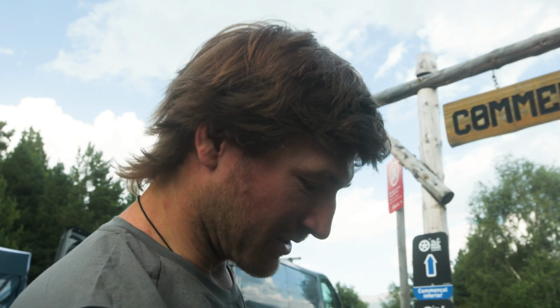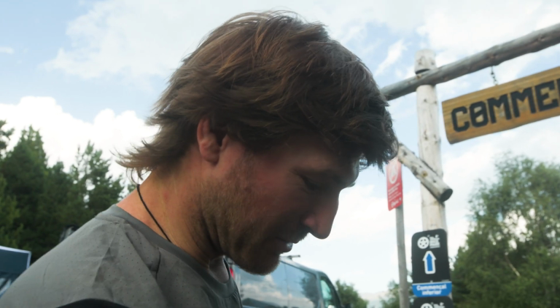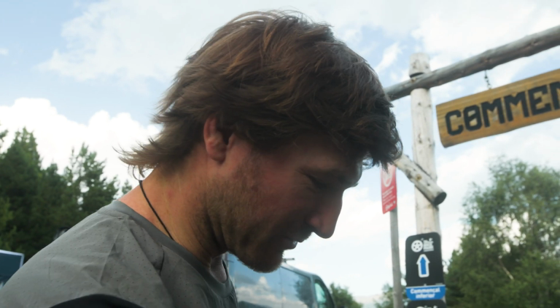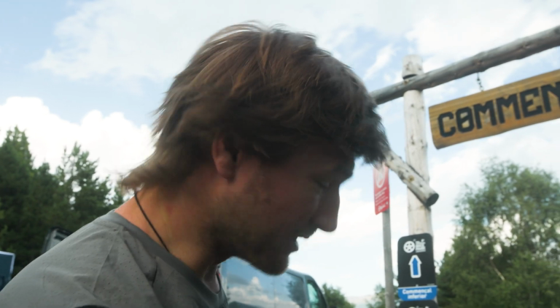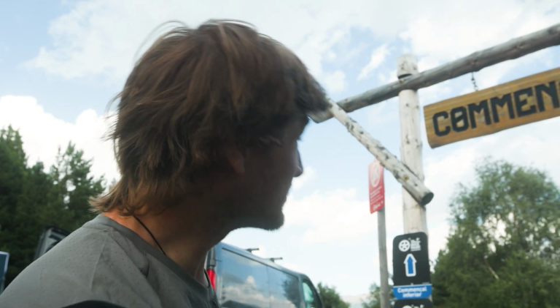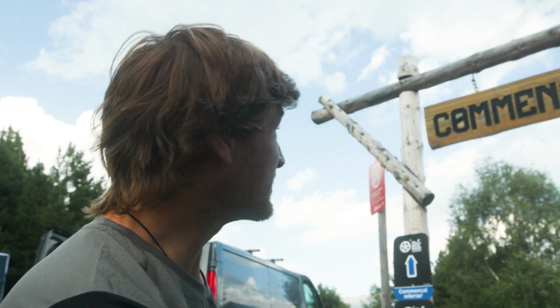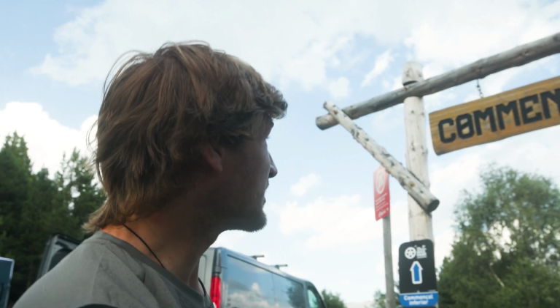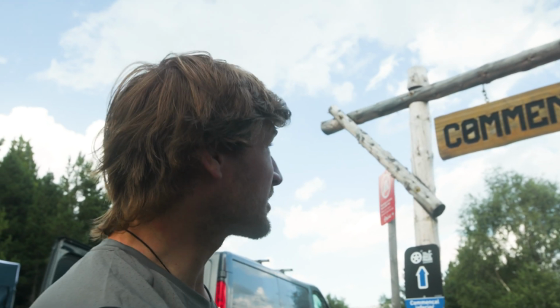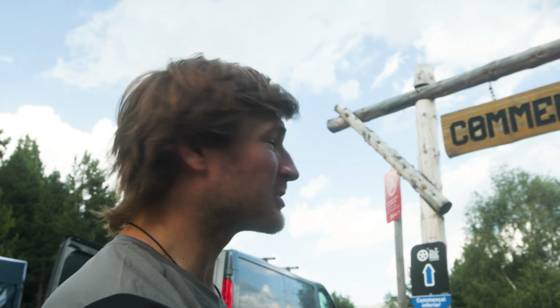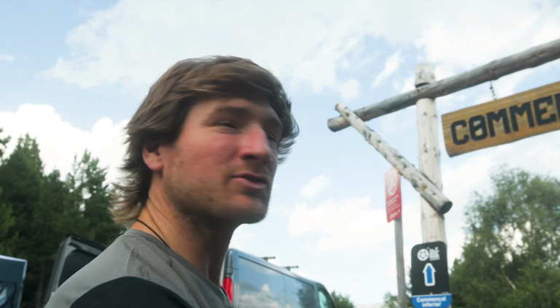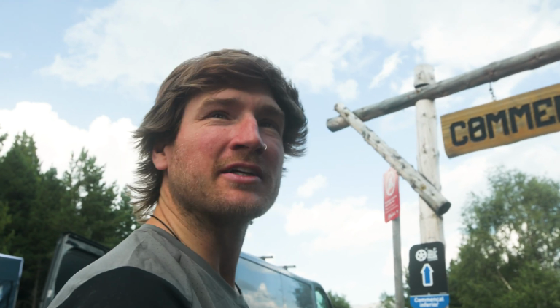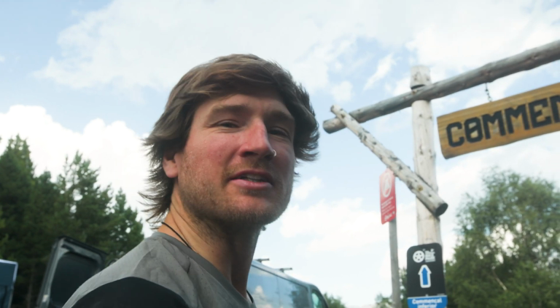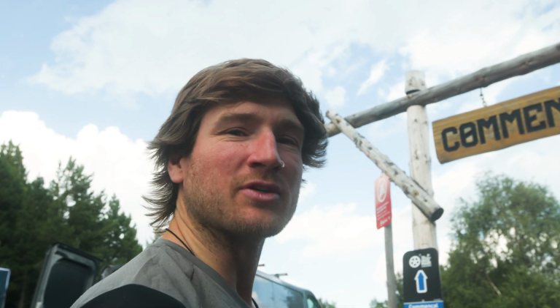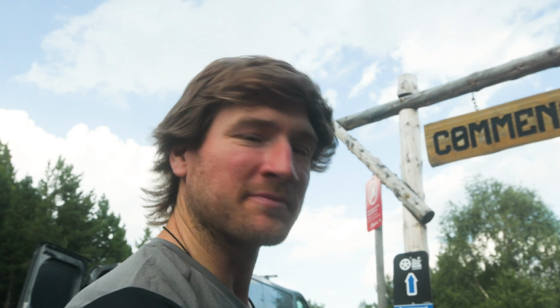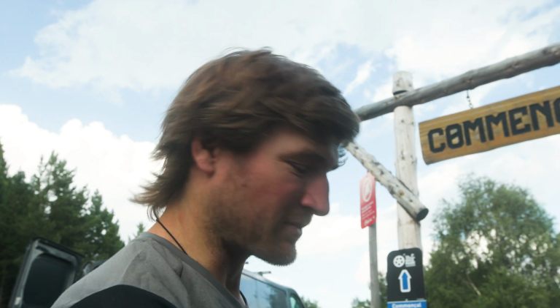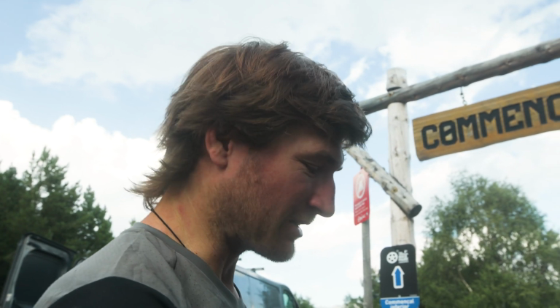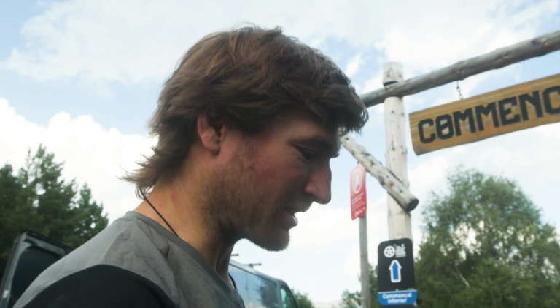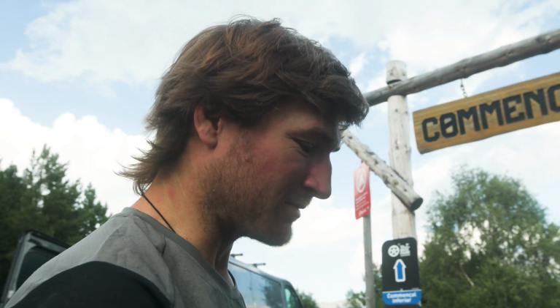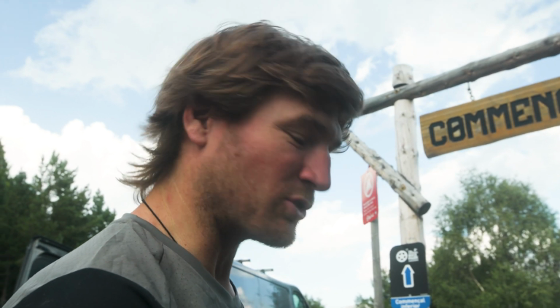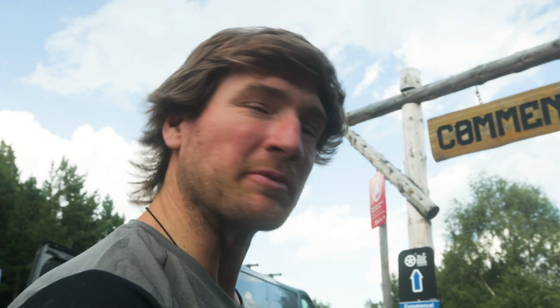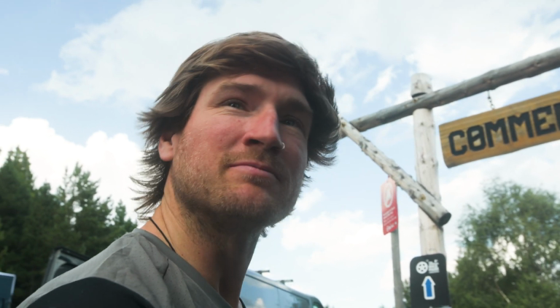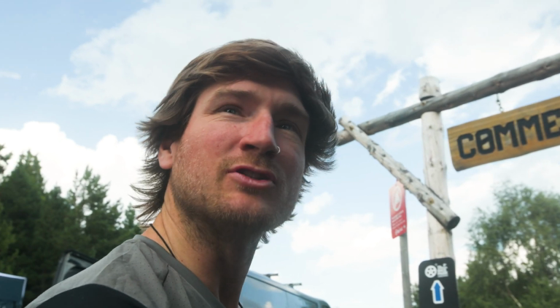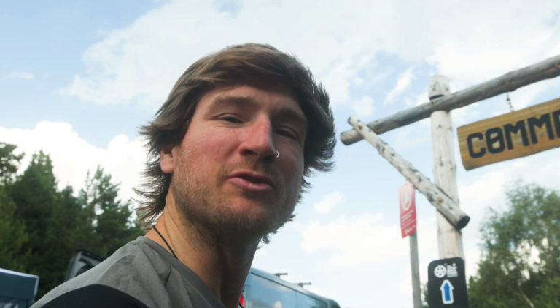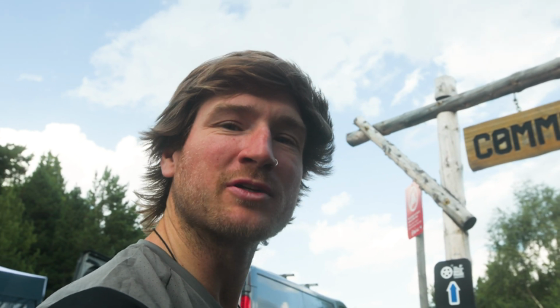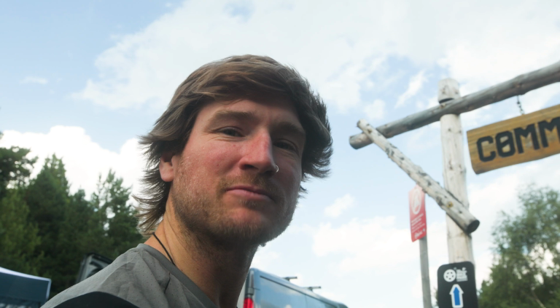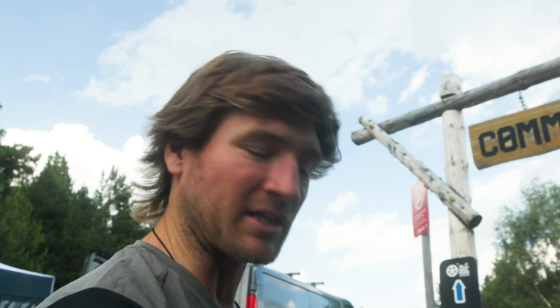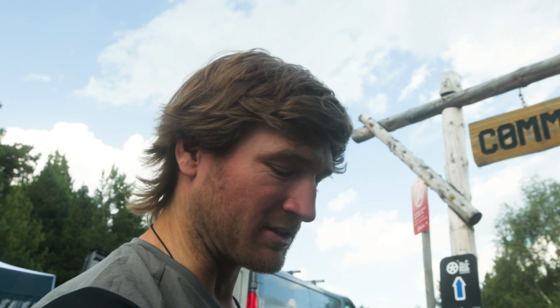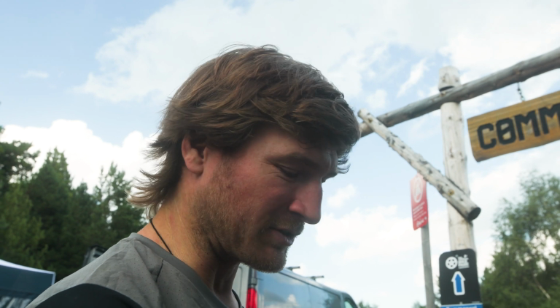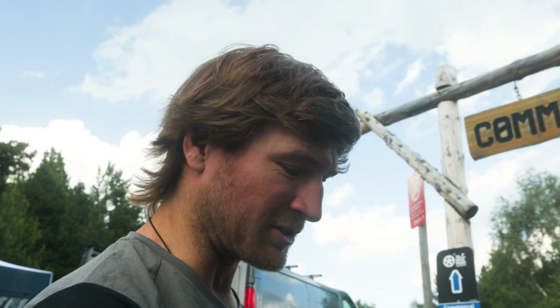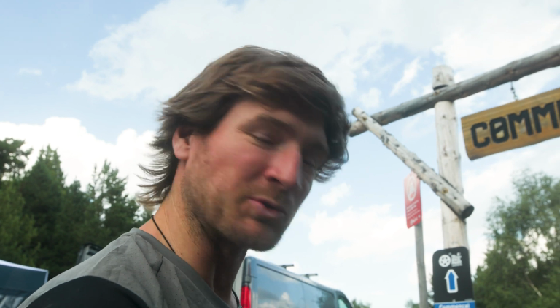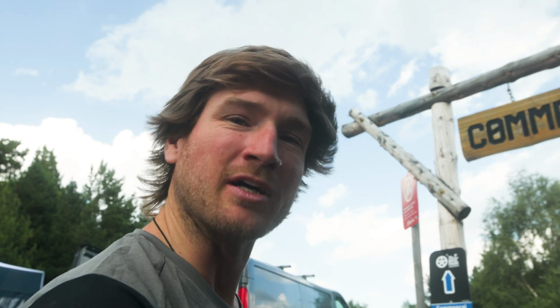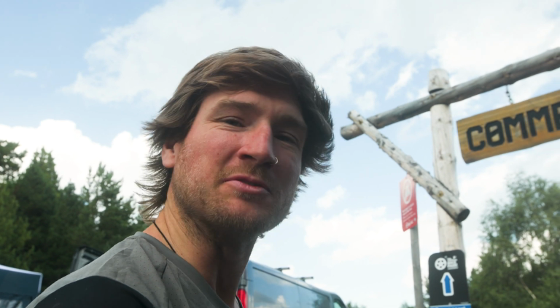Done a couple of runs on the Commodore track here in Andorra. Just gonna drop in and do a few more to check out the differences between the hubs.